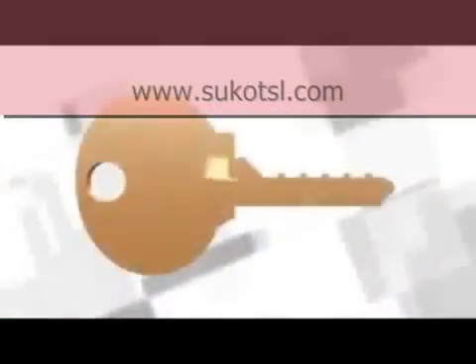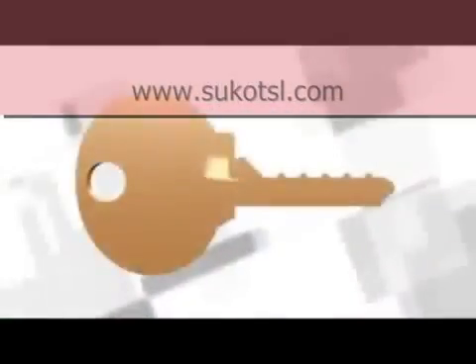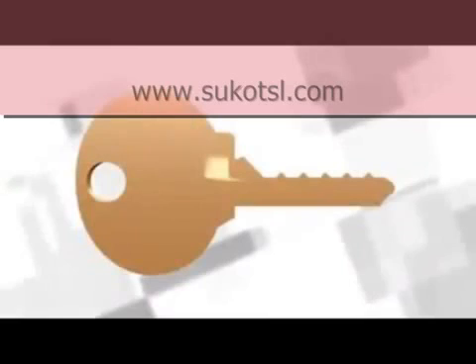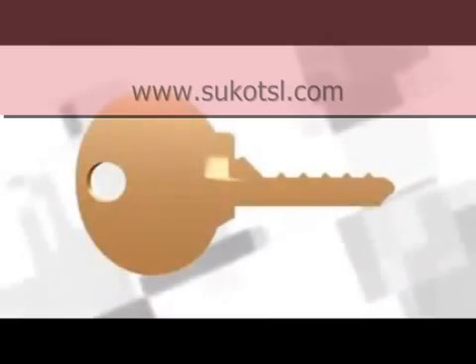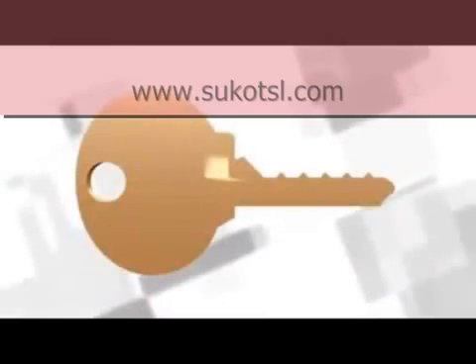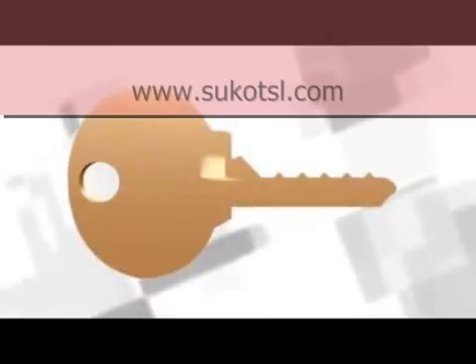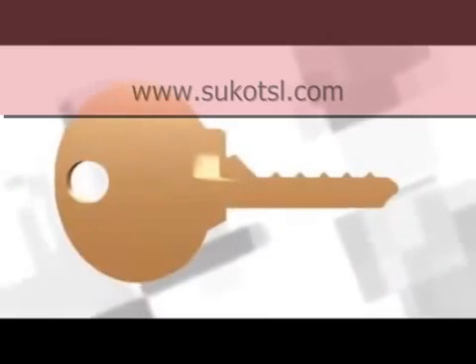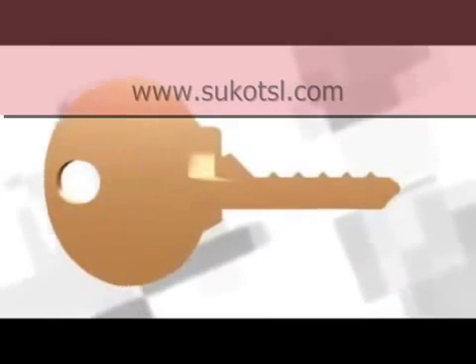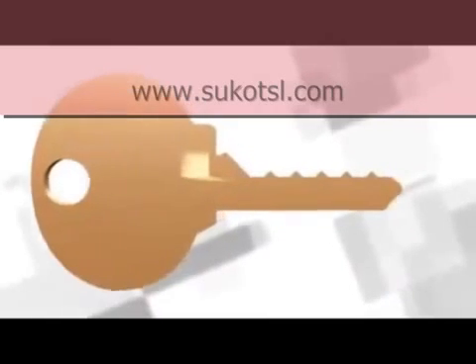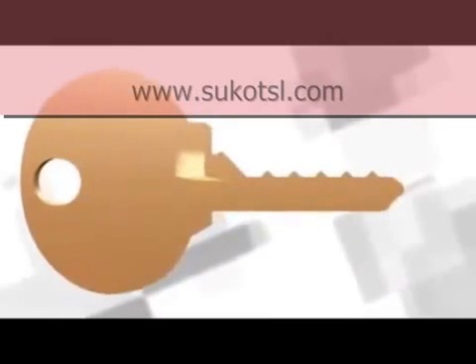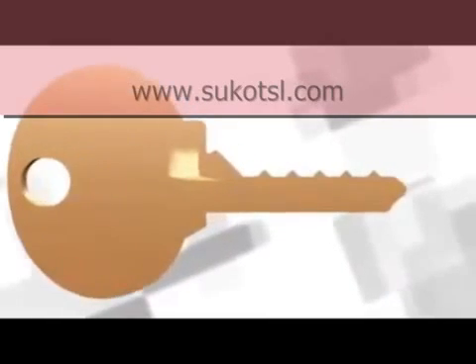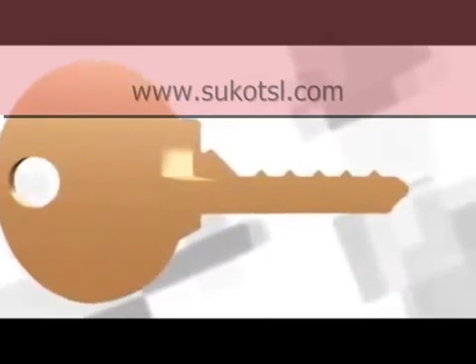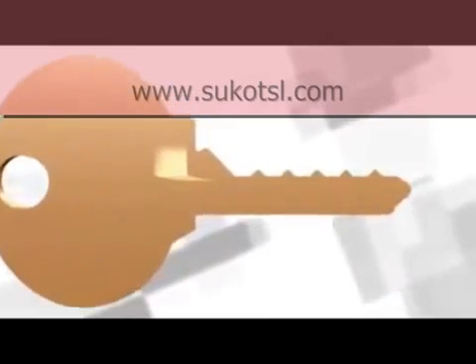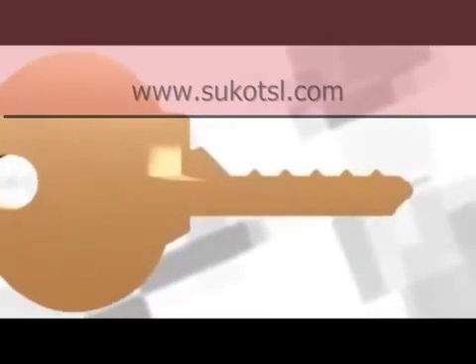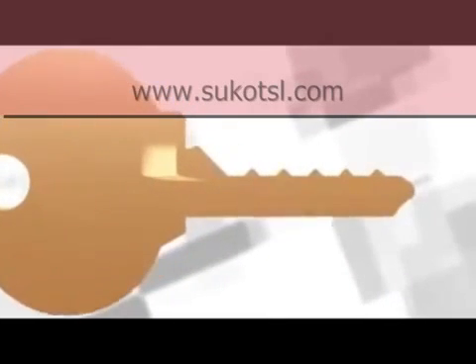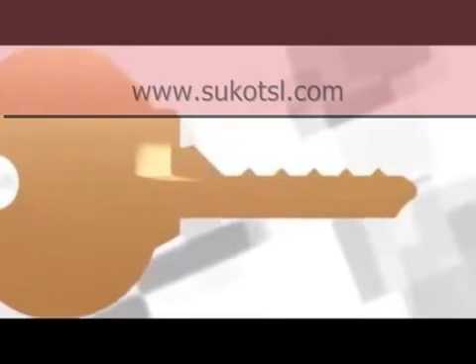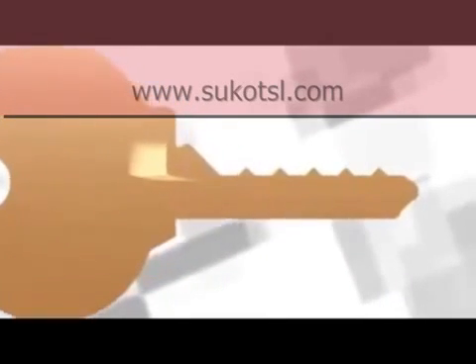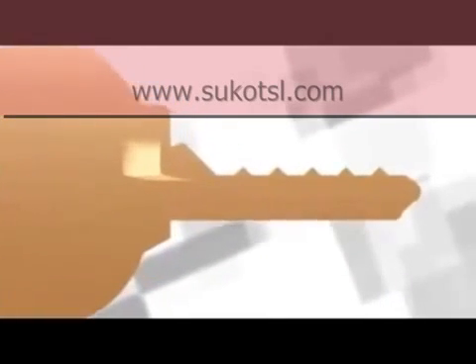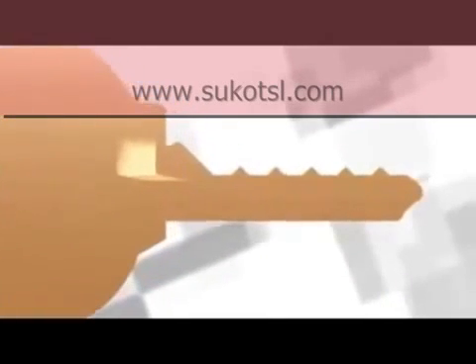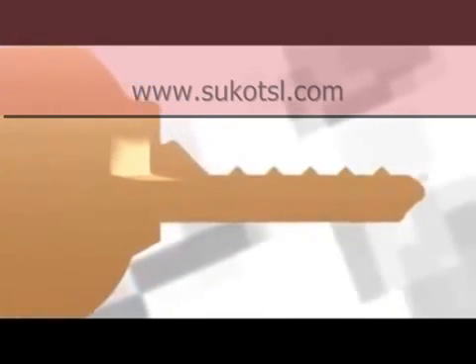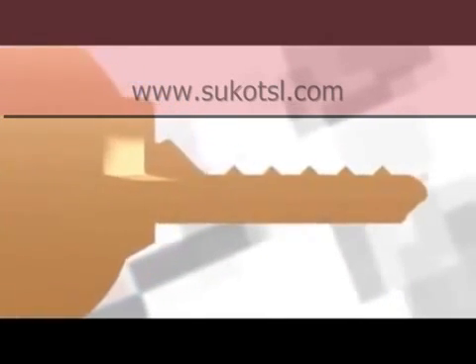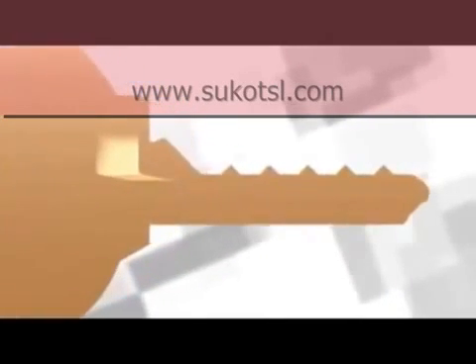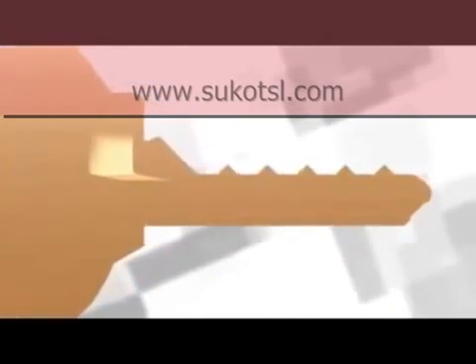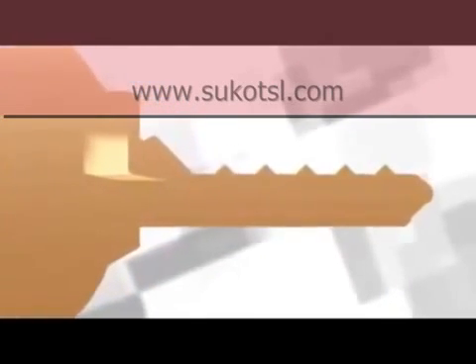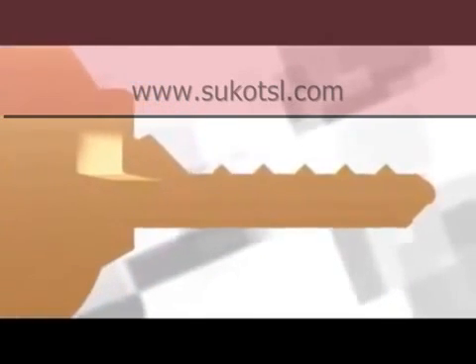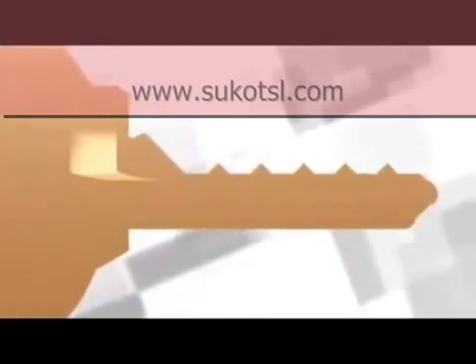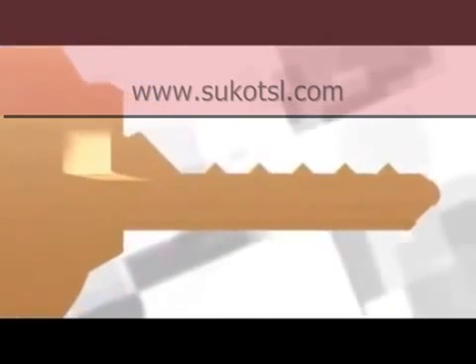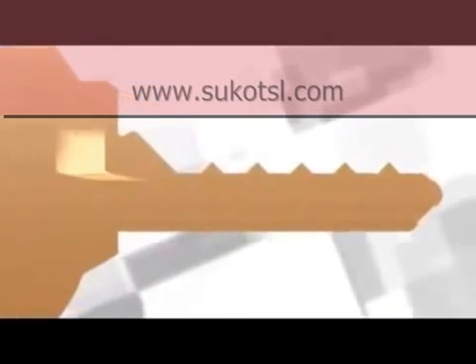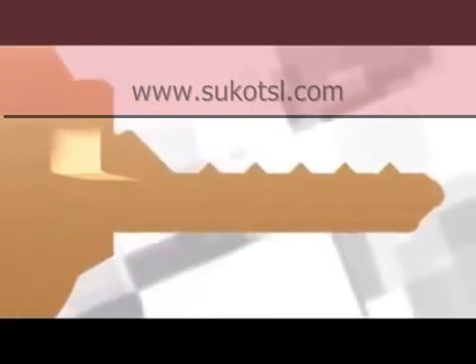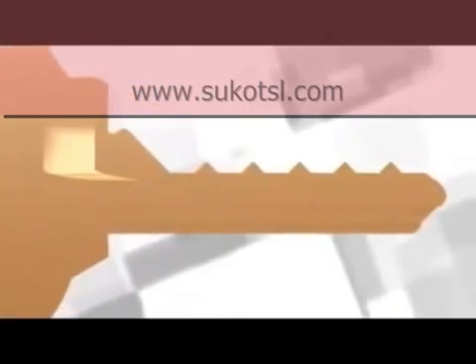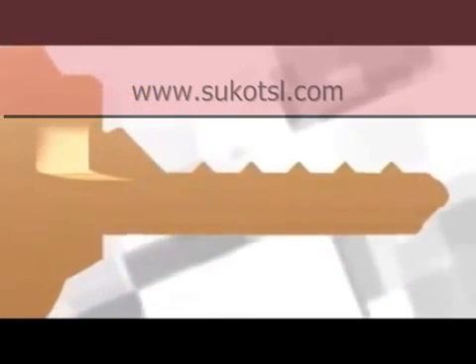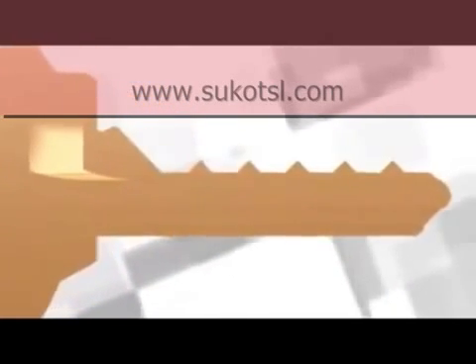Bump keys are not only offered for sale — virtually anyone can make one in less than five minutes.